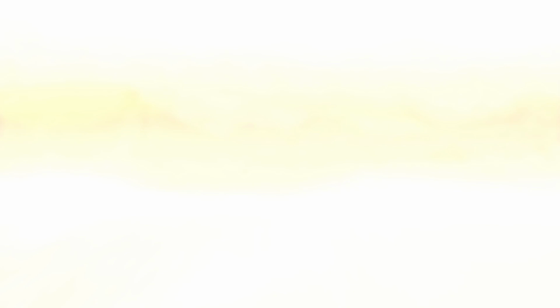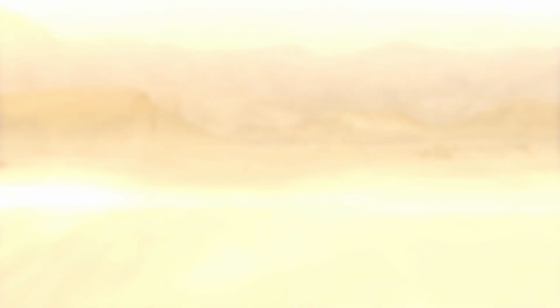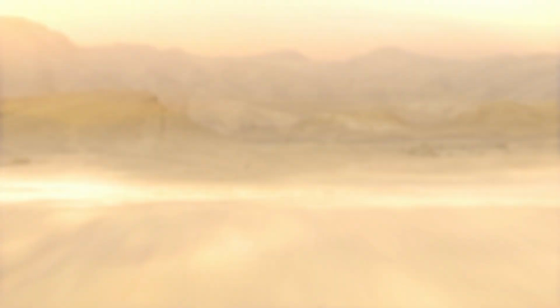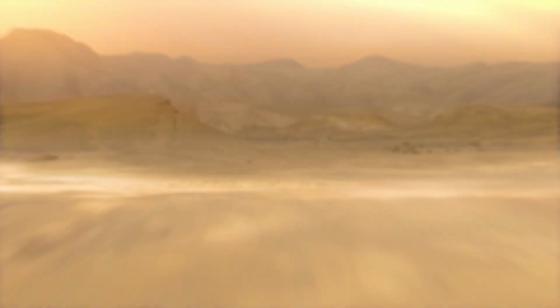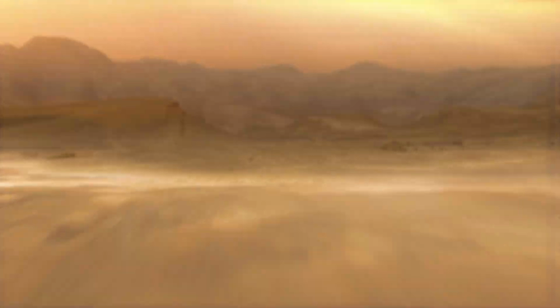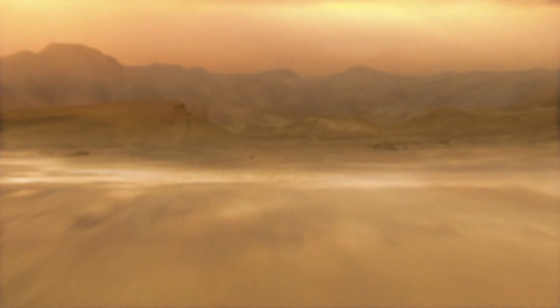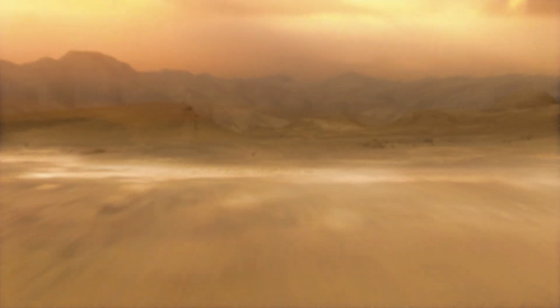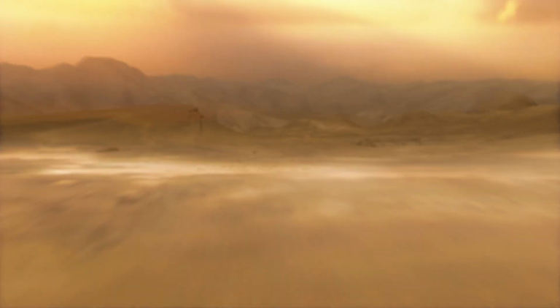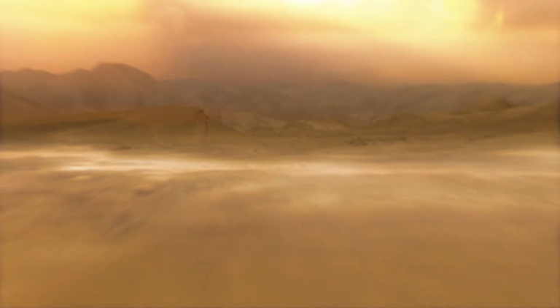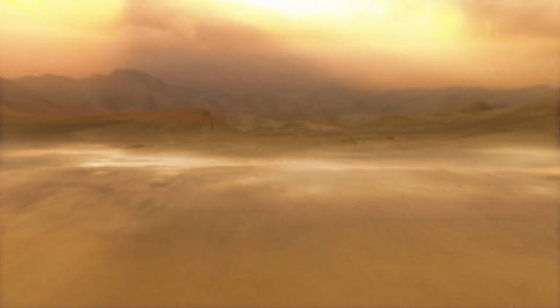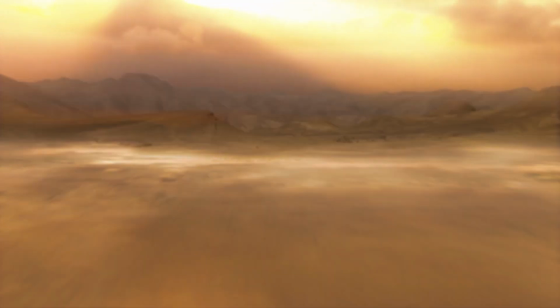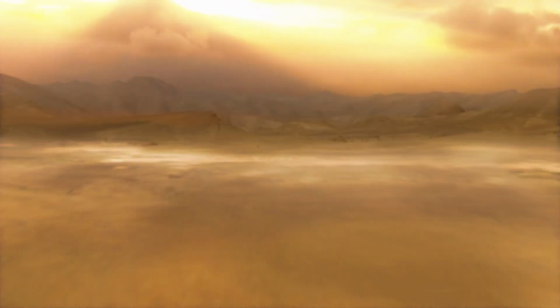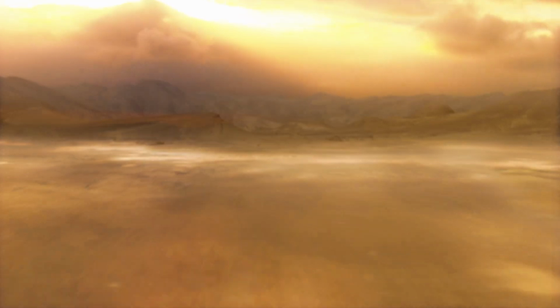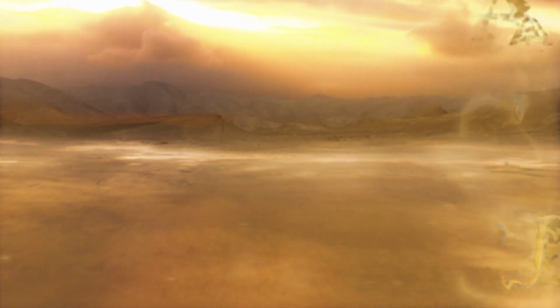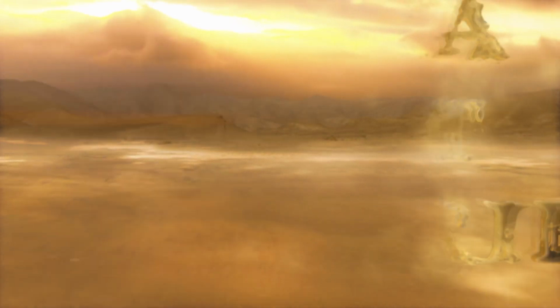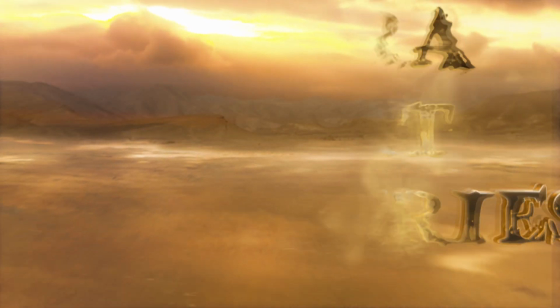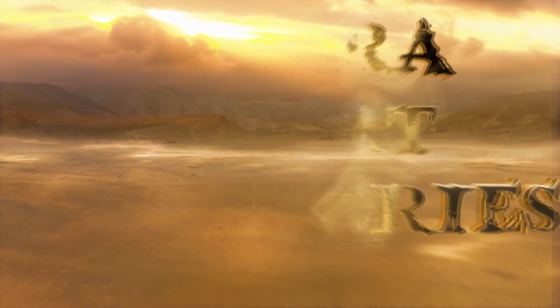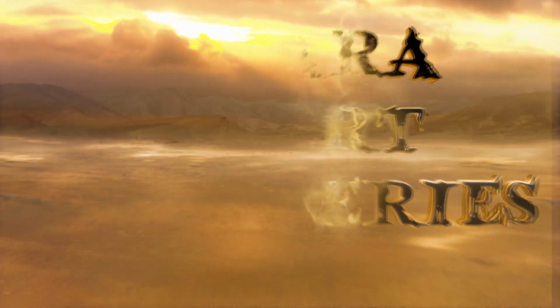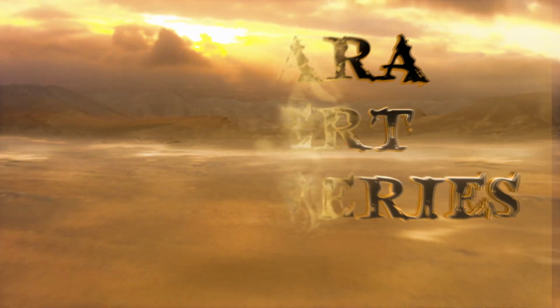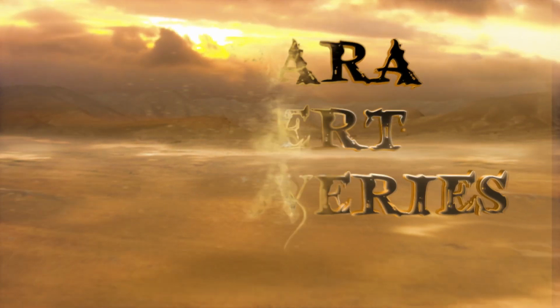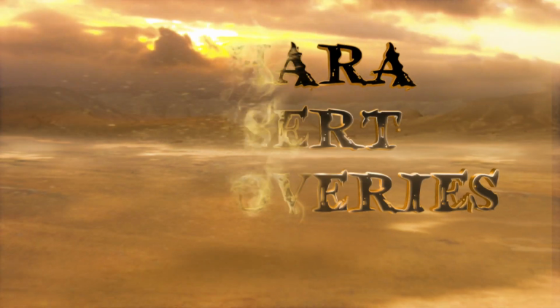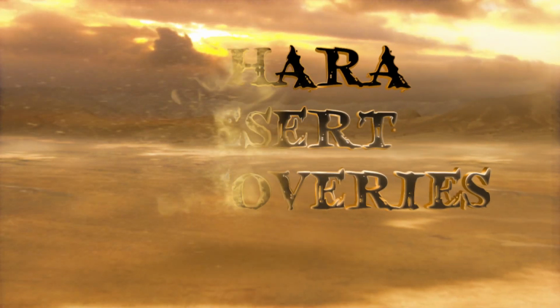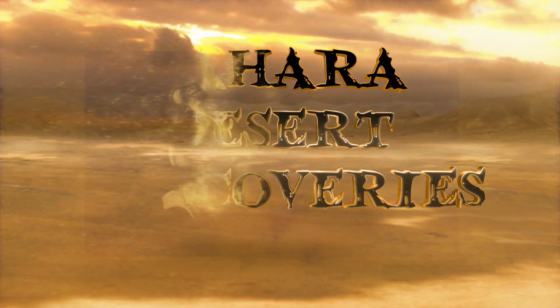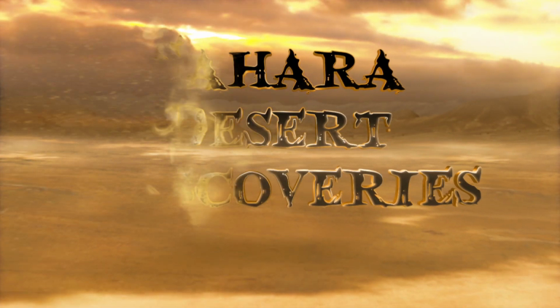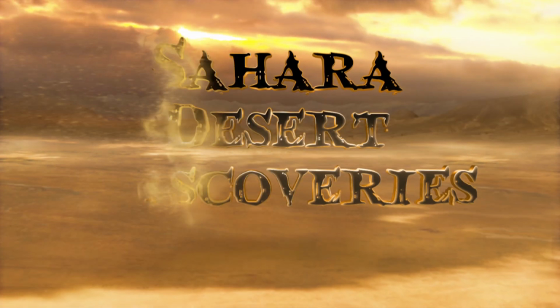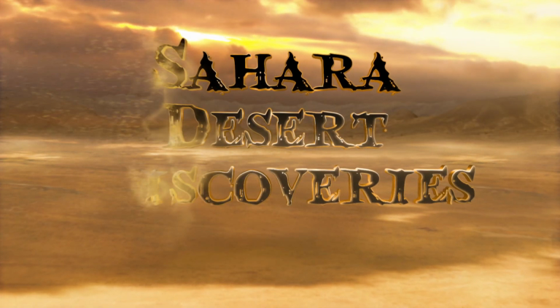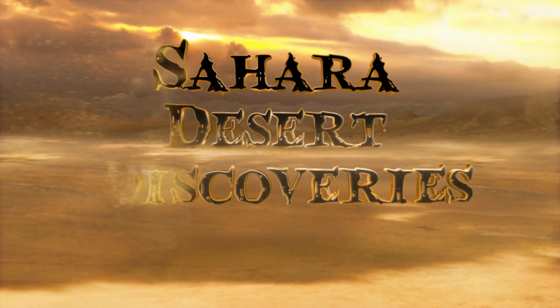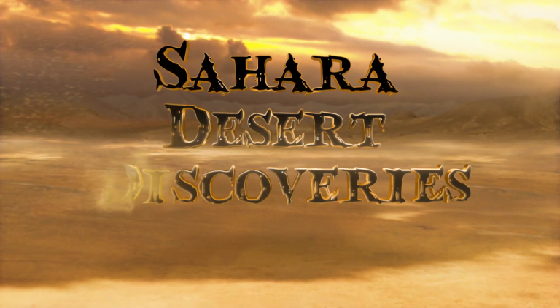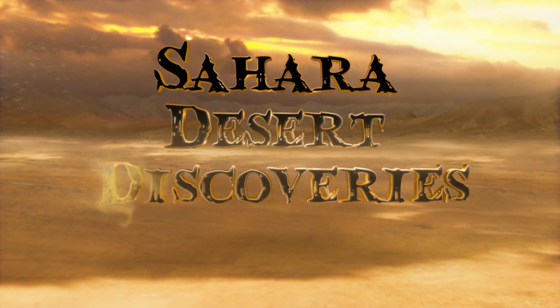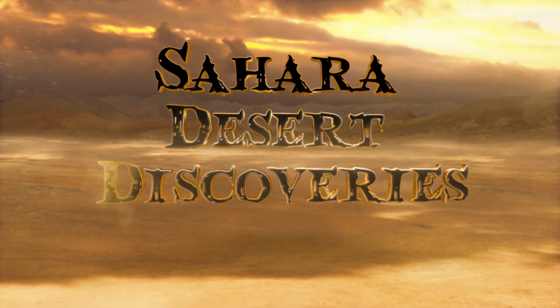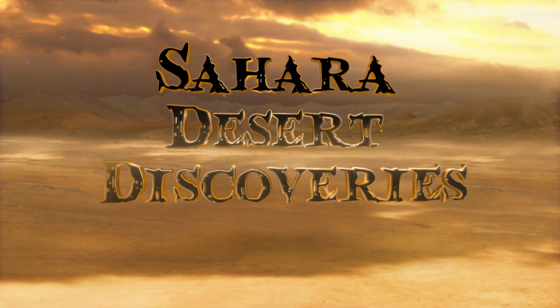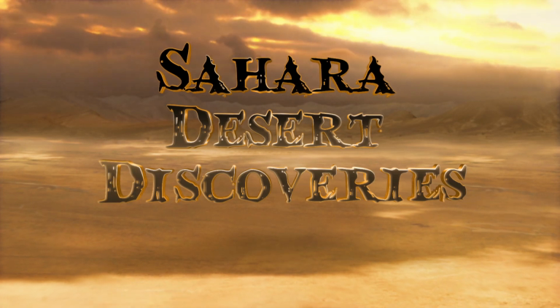From a forgotten river to a prehistoric whale, there are 7 mind-boggling Sahara Desert discoveries.